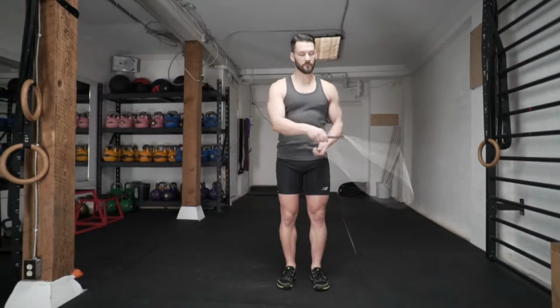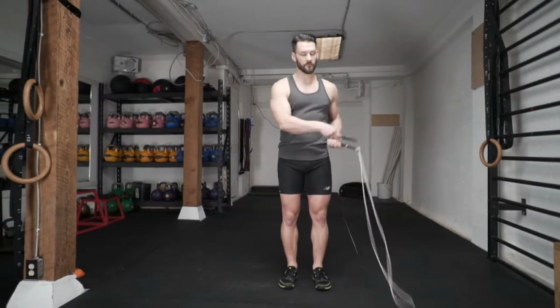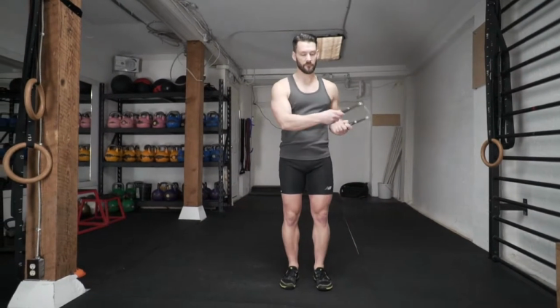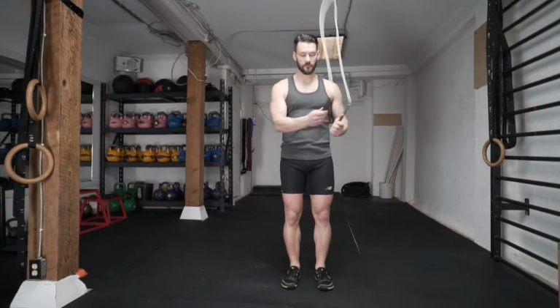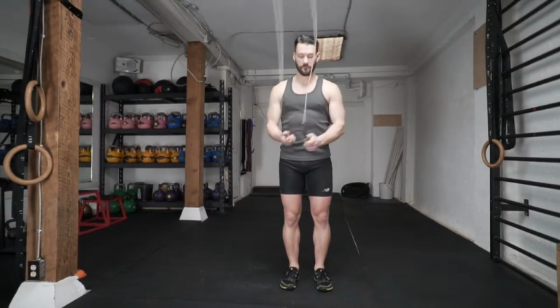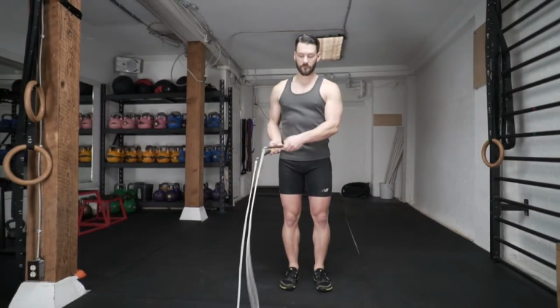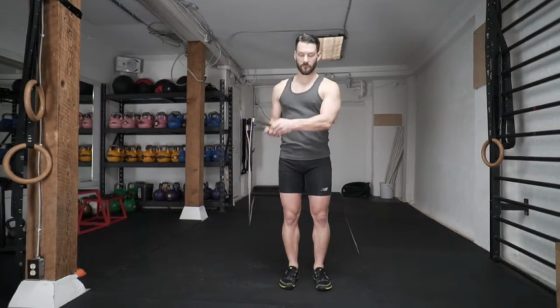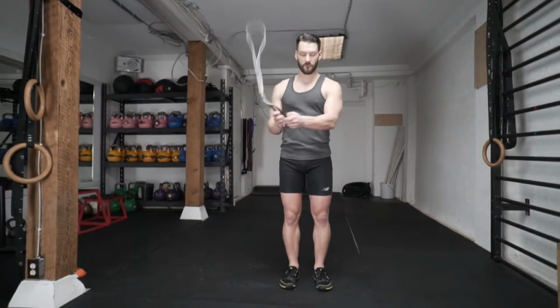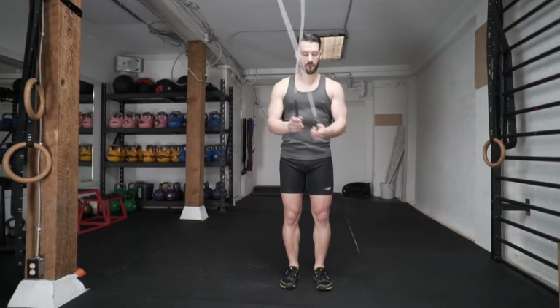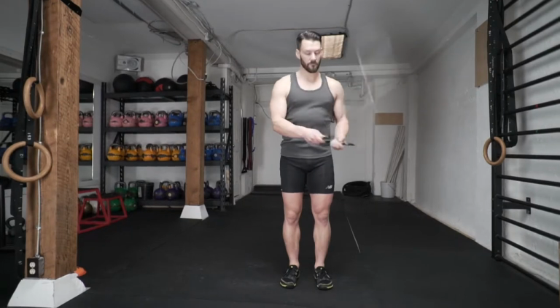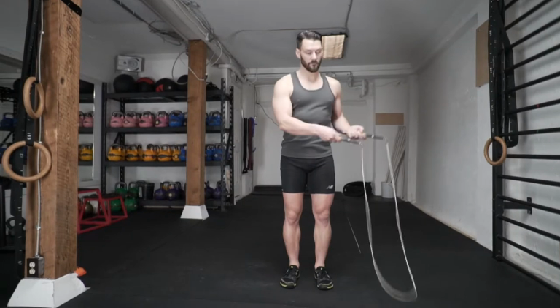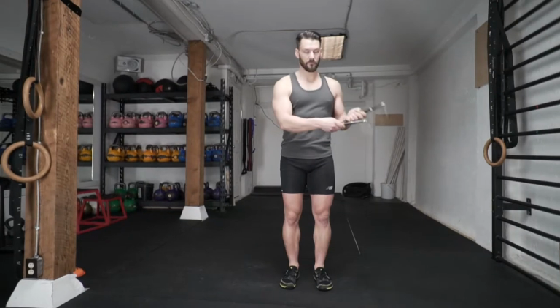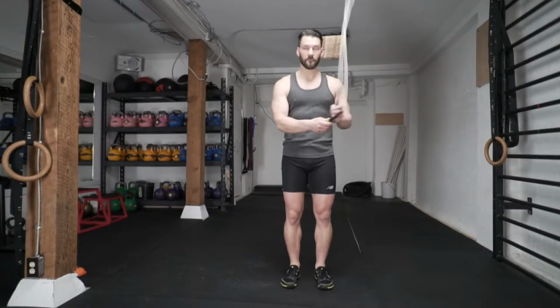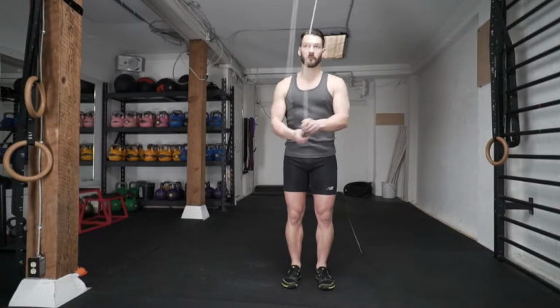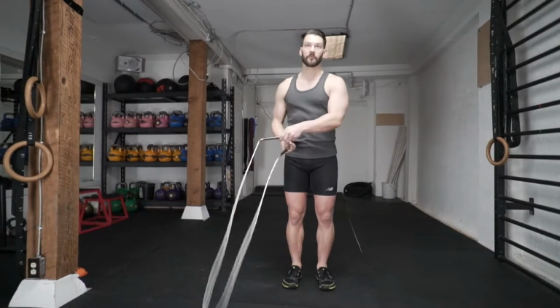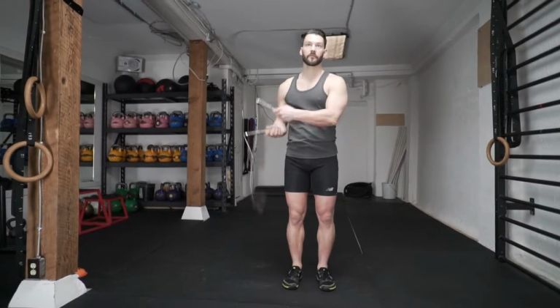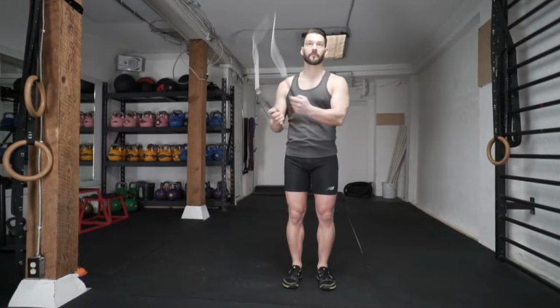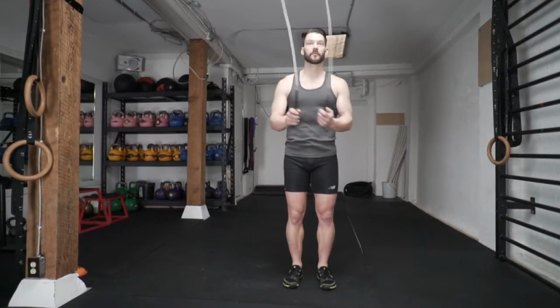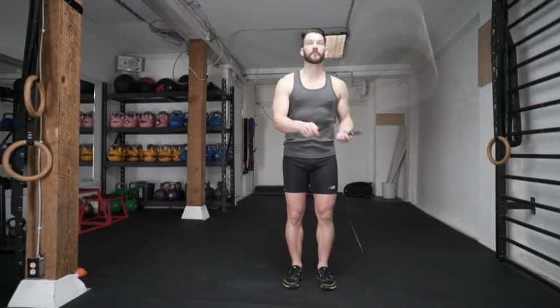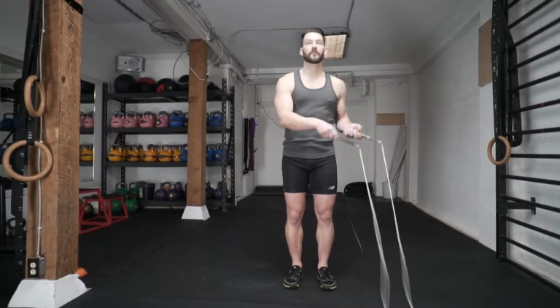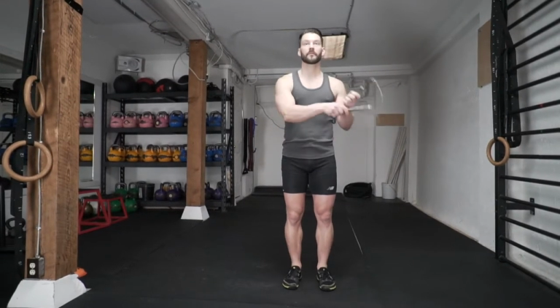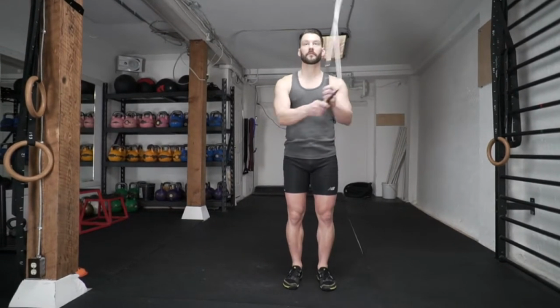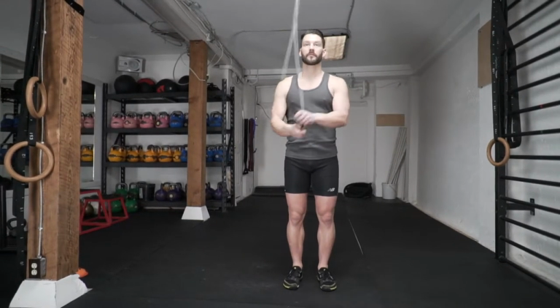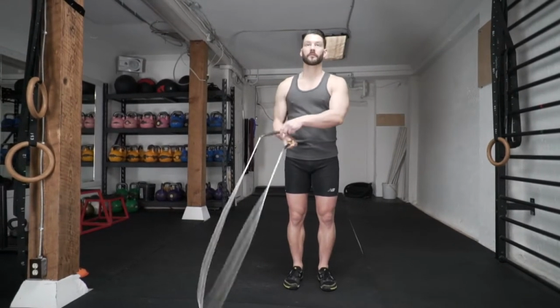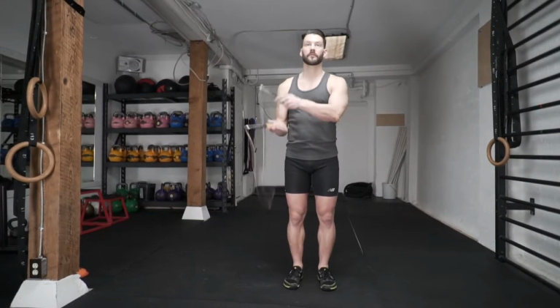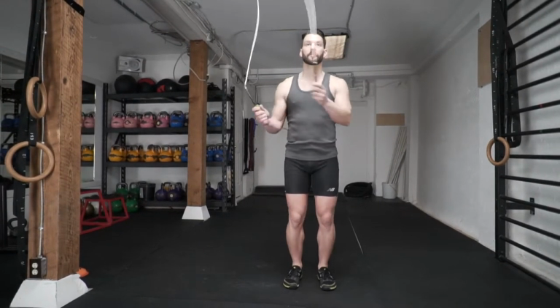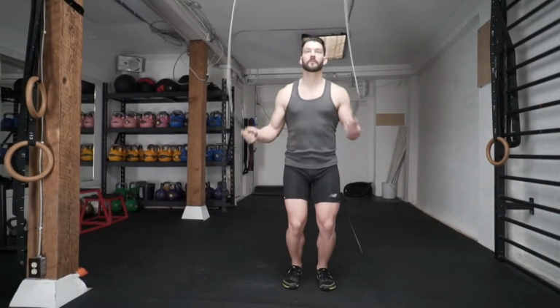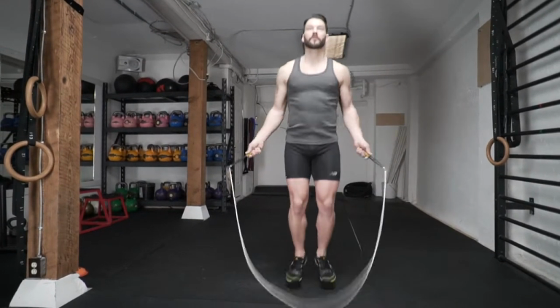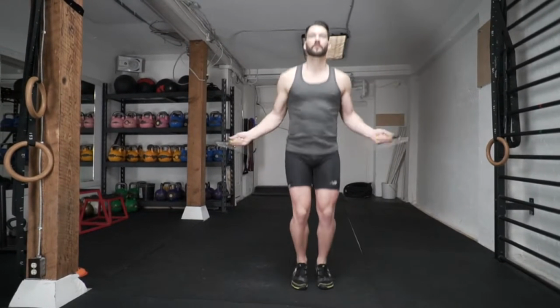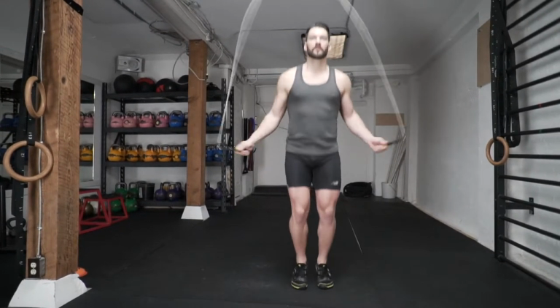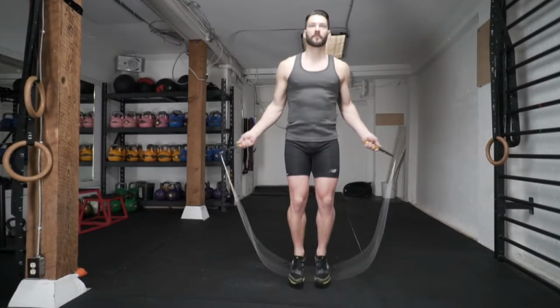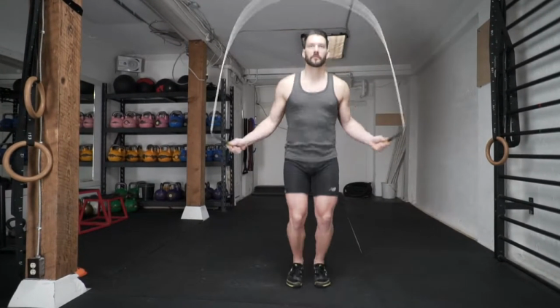So the first thing you're going to practice is your side swings, bringing the rope to the side with both handles going outside the hips.